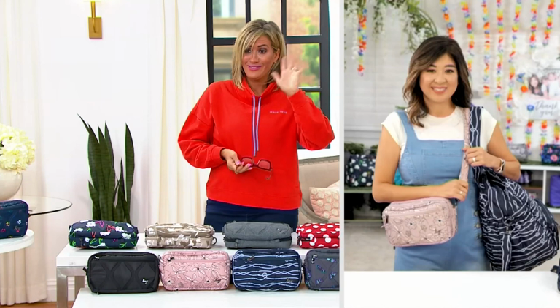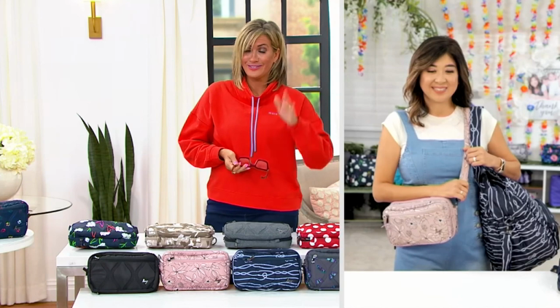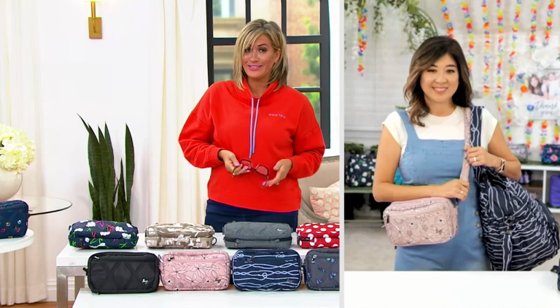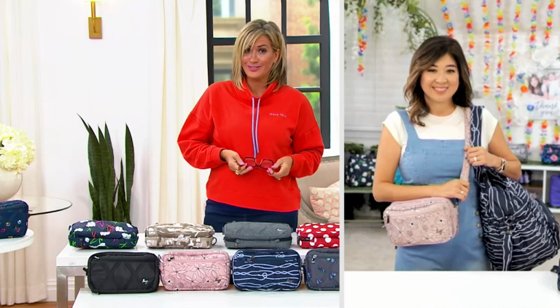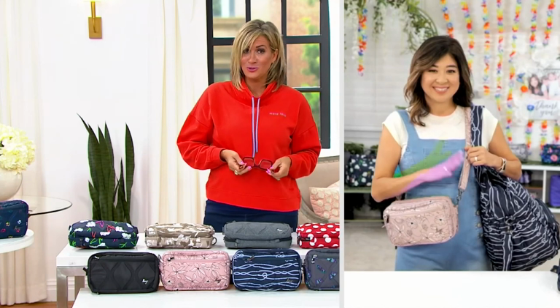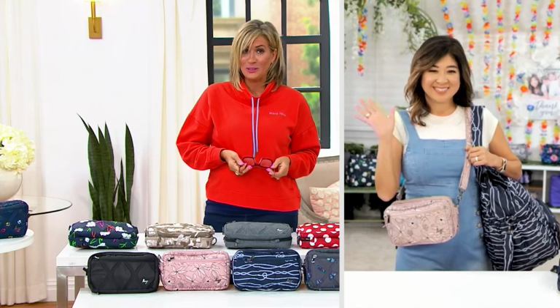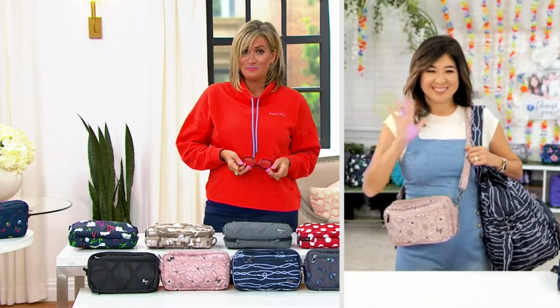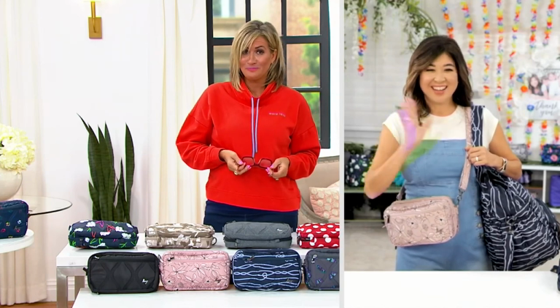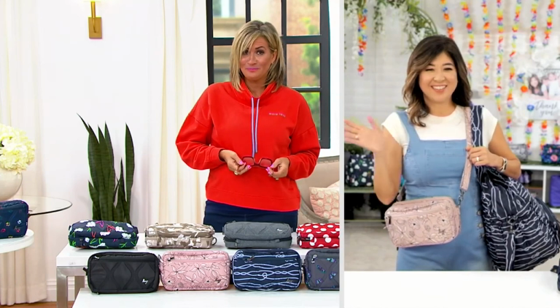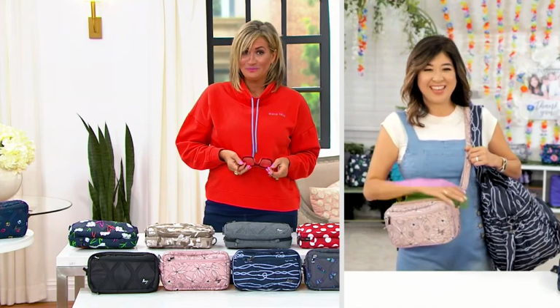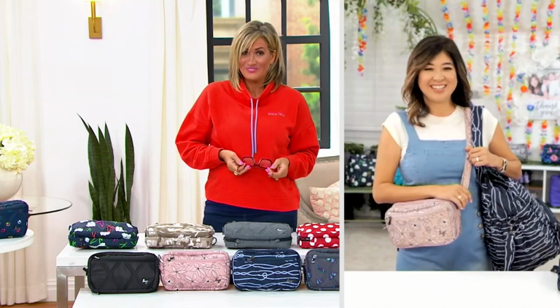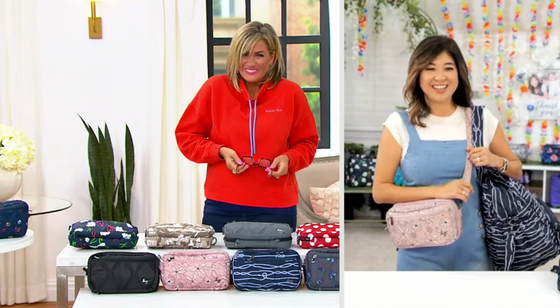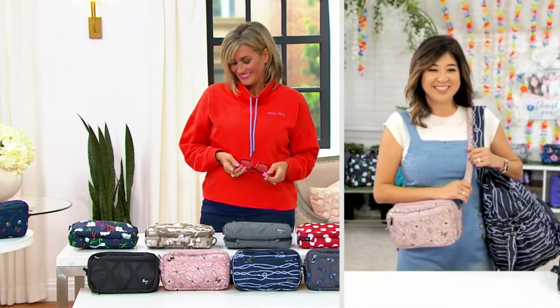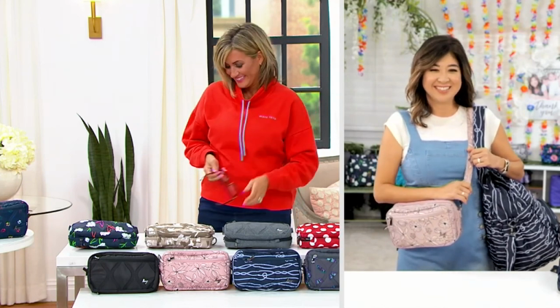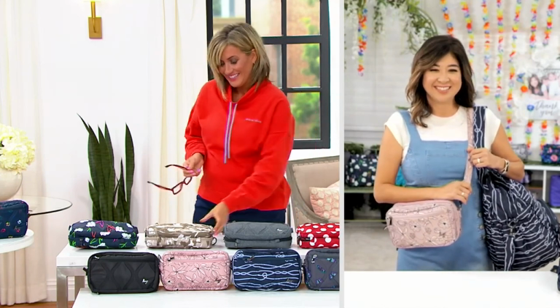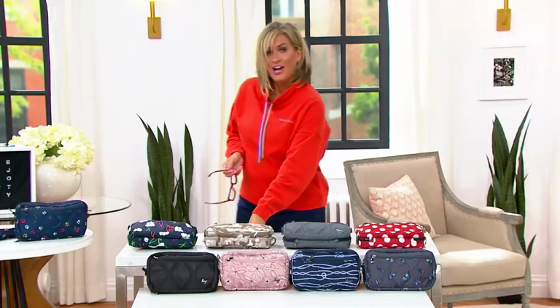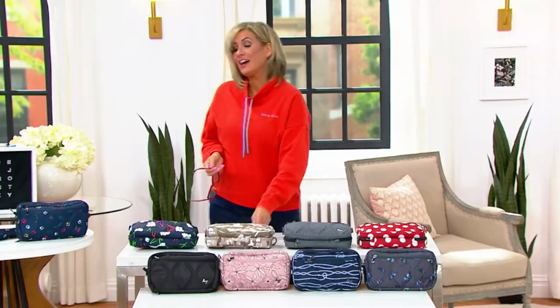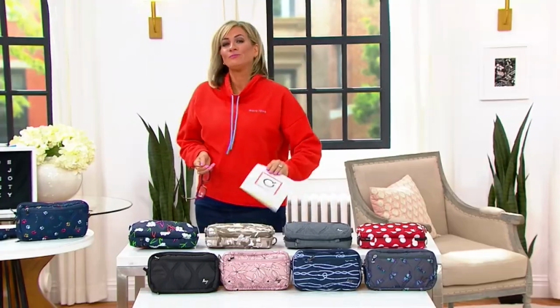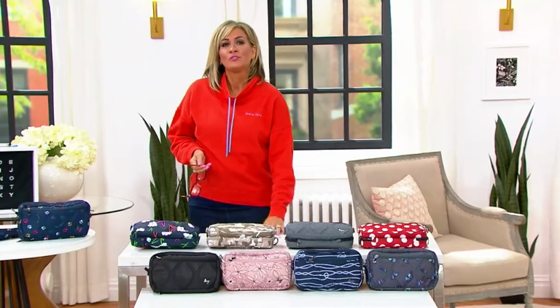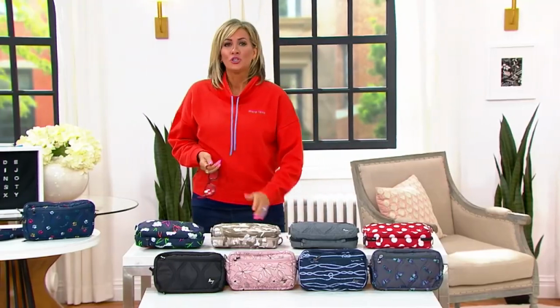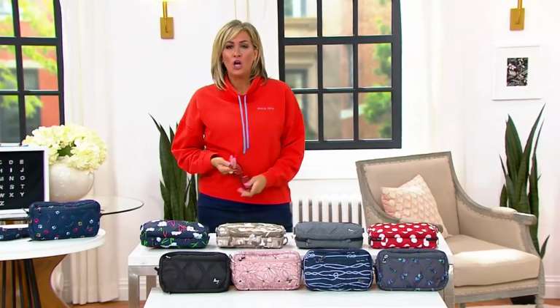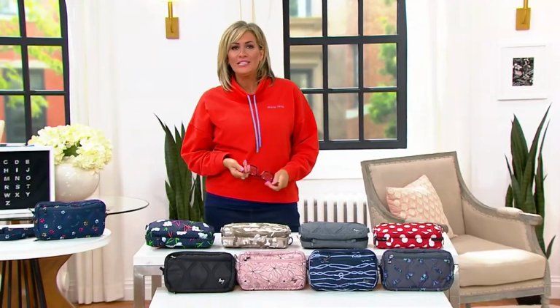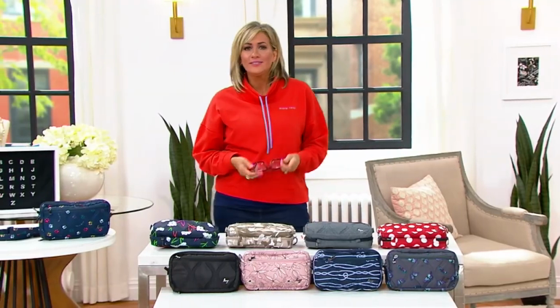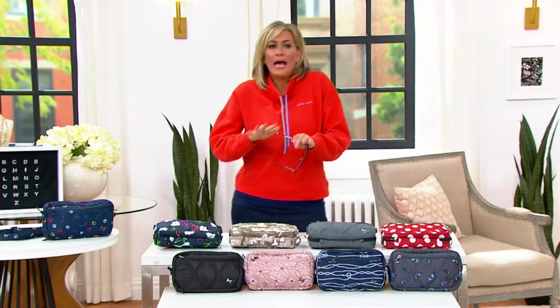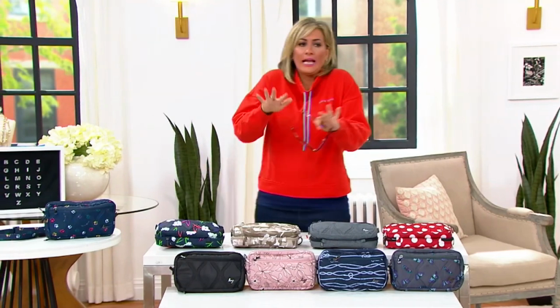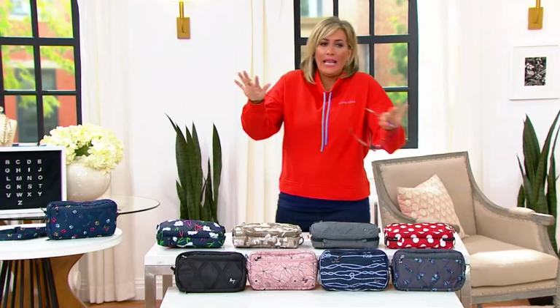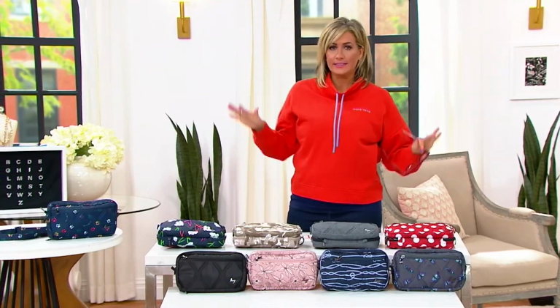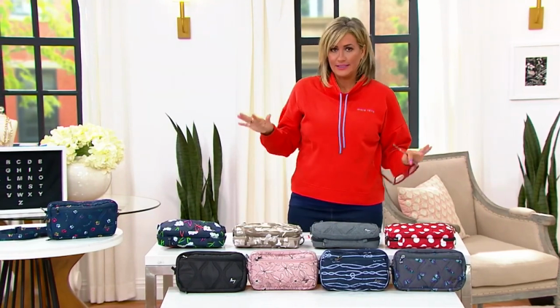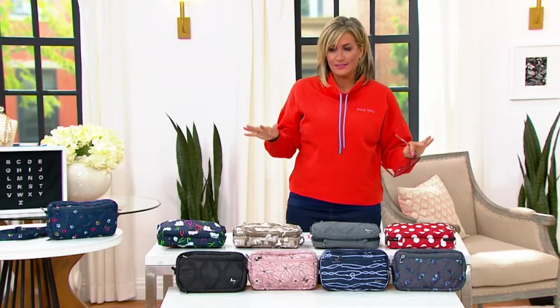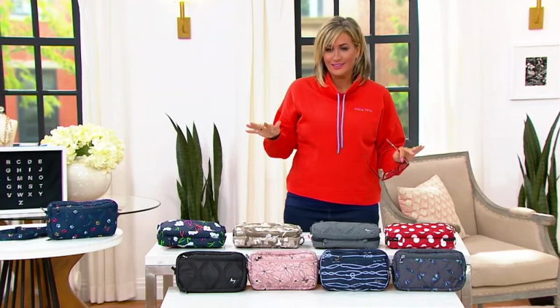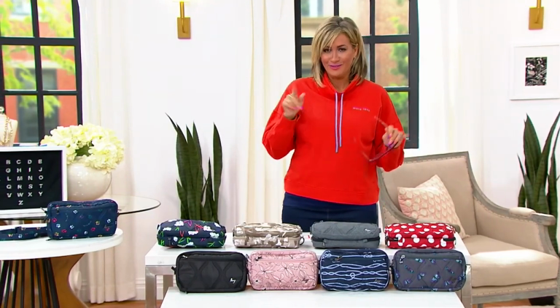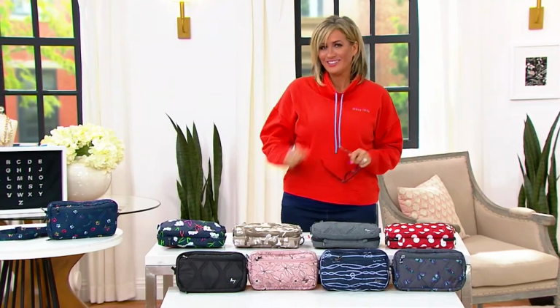Thanks, honey — I'll see you shortly. Thanks, Sean. Sean's Closet is up next.